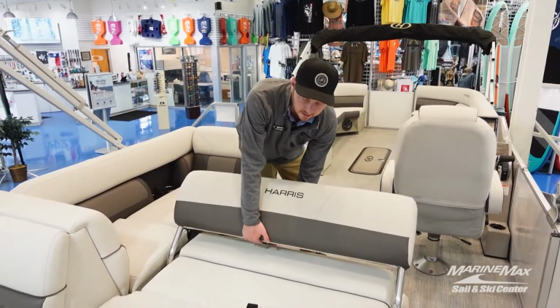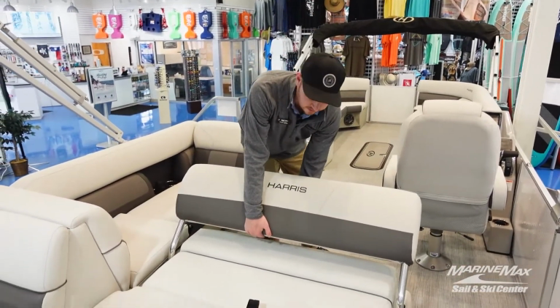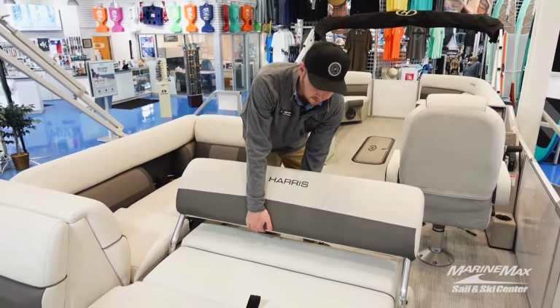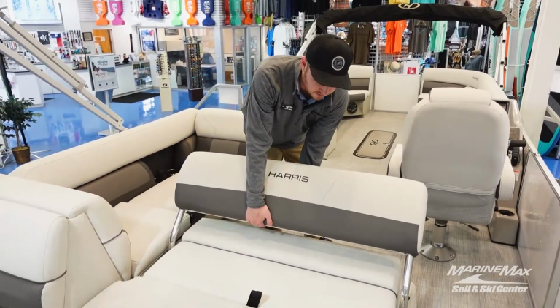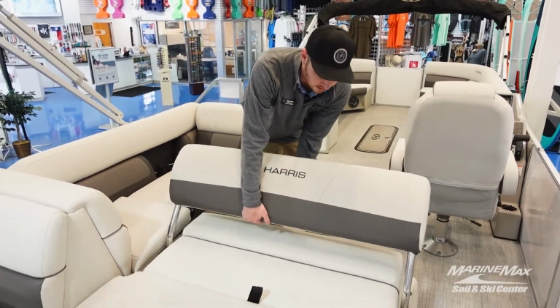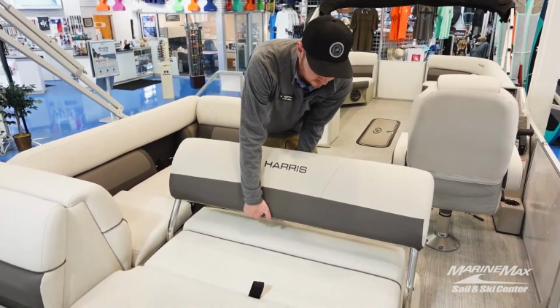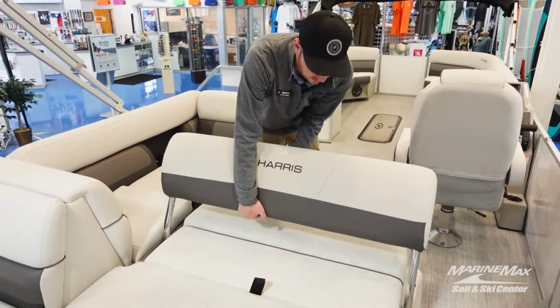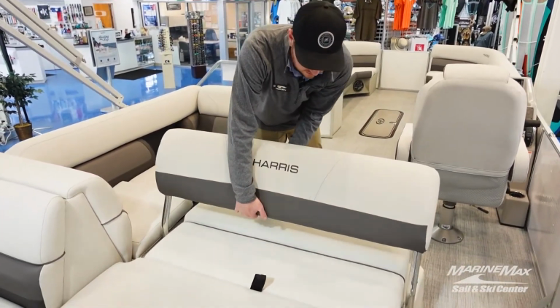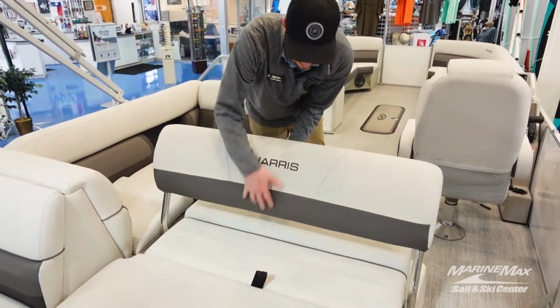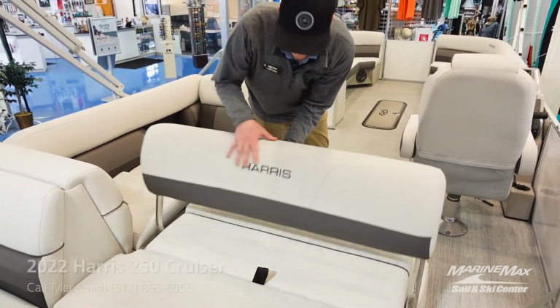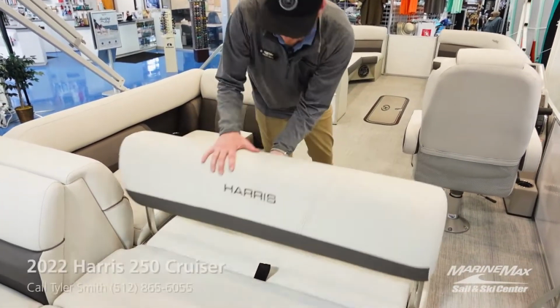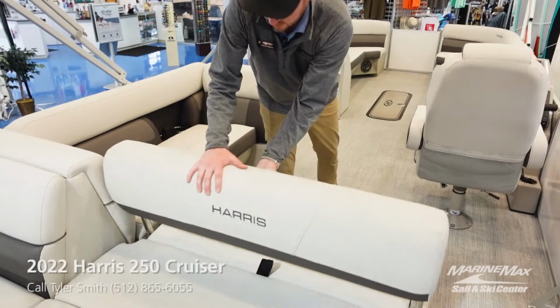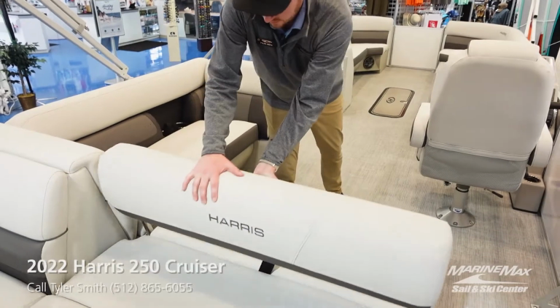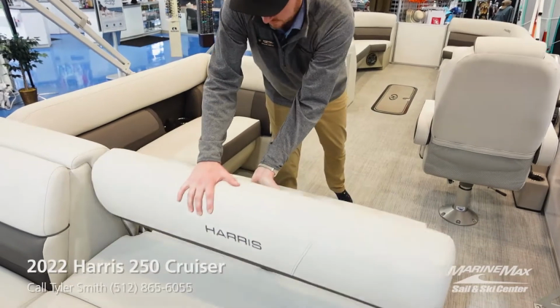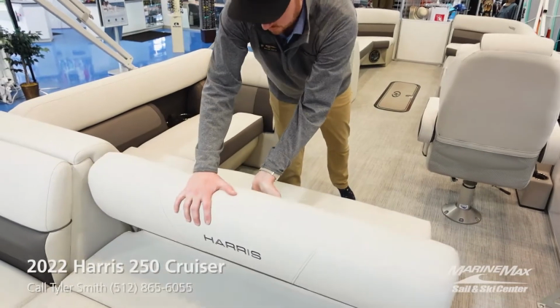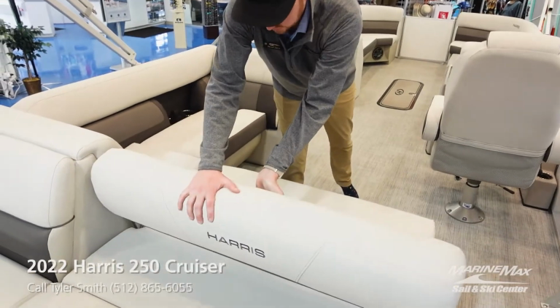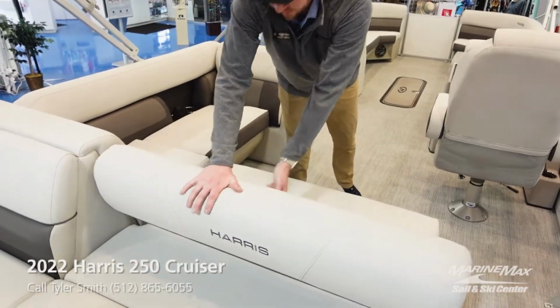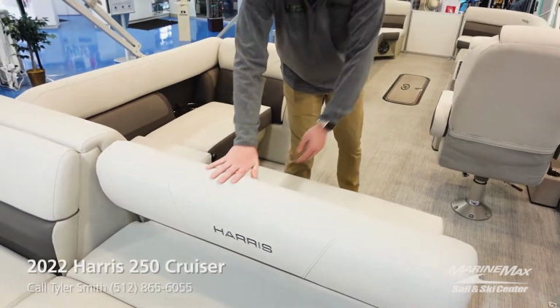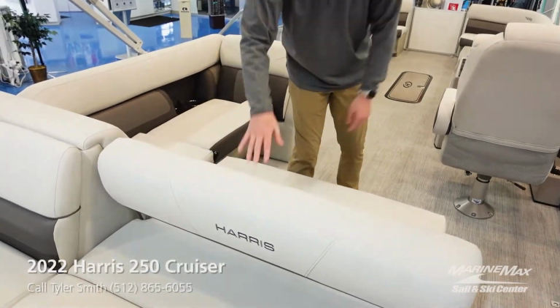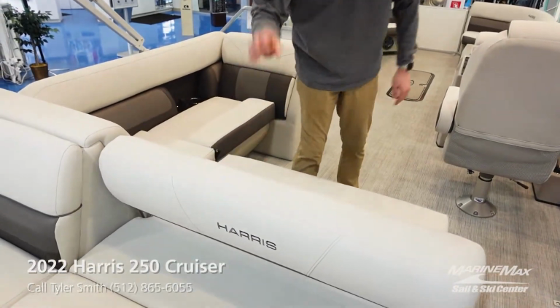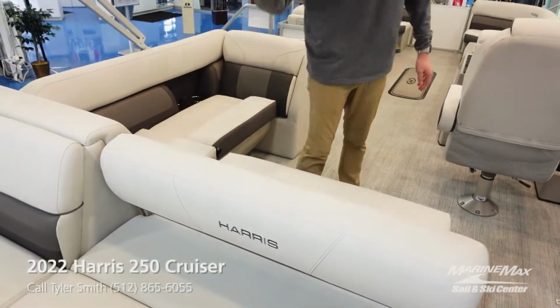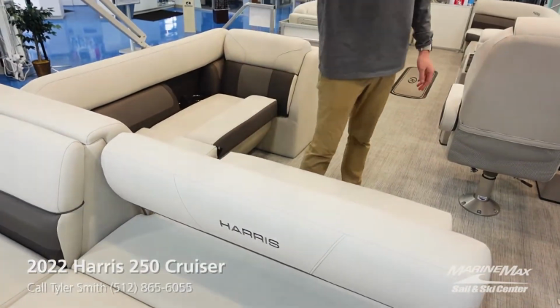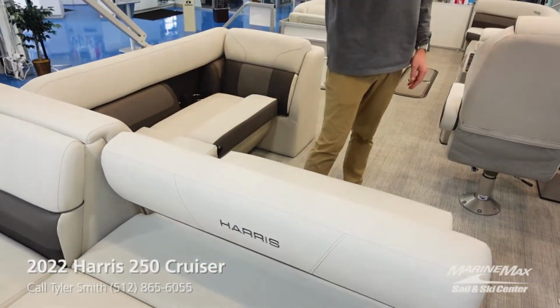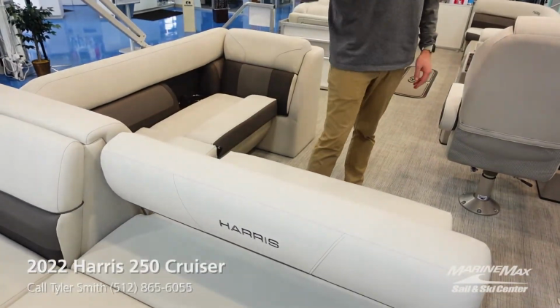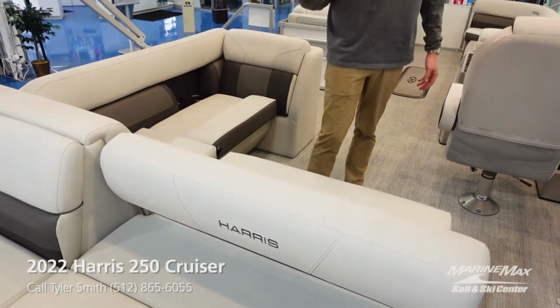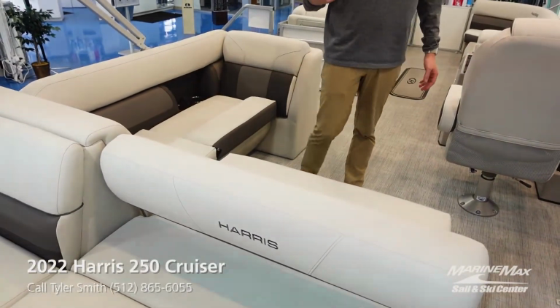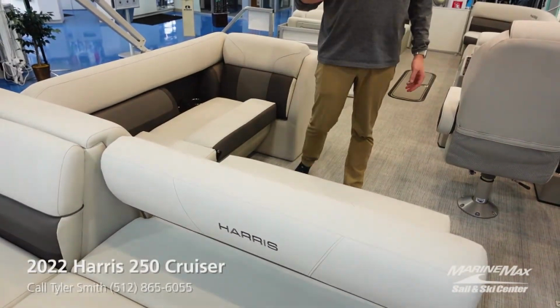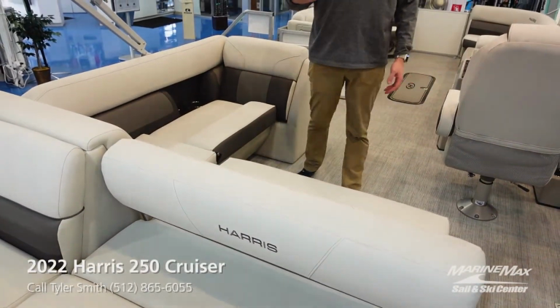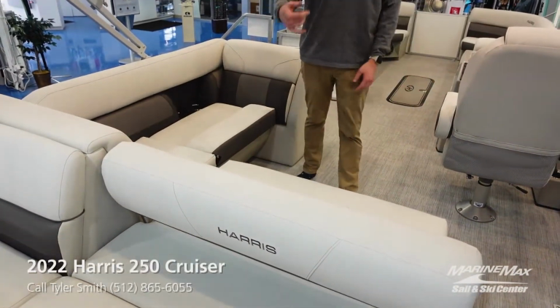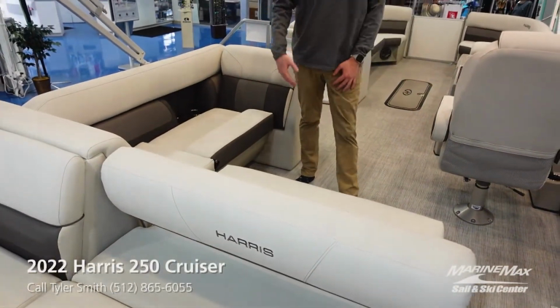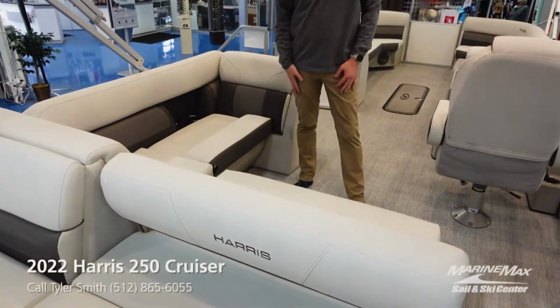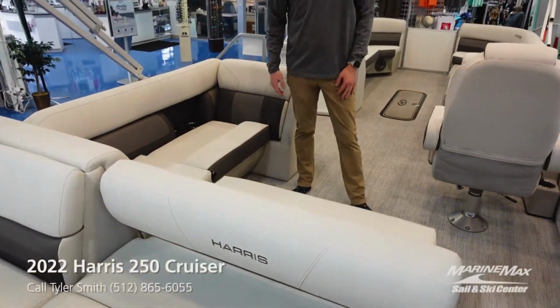We've equipped this boat with a single lounger, which is really nice because you can actually customize your lounging — push it to the middle and you can have people facing back and facing forward.